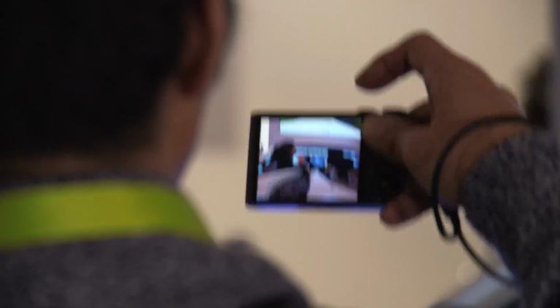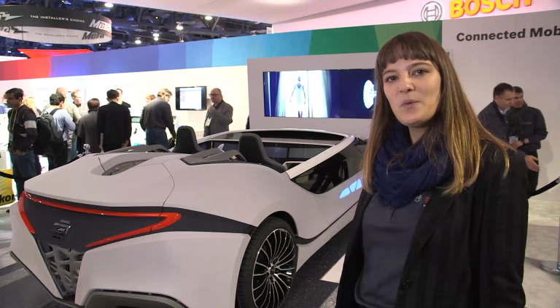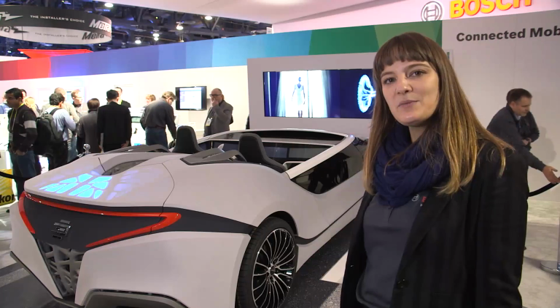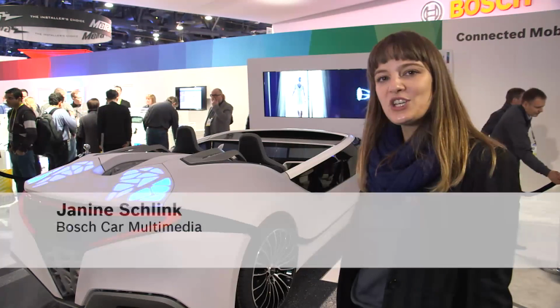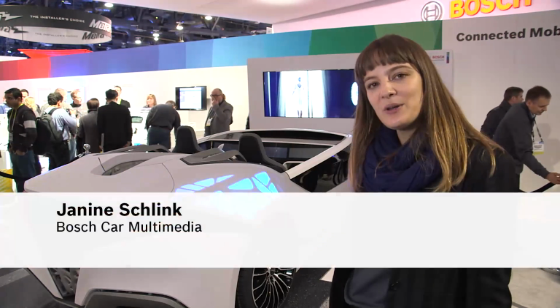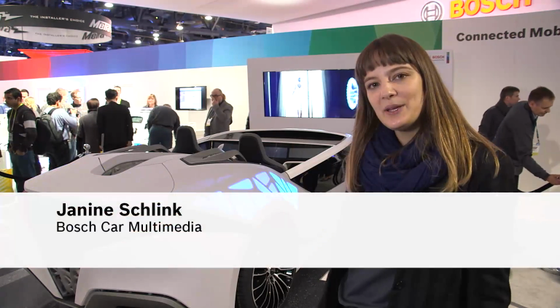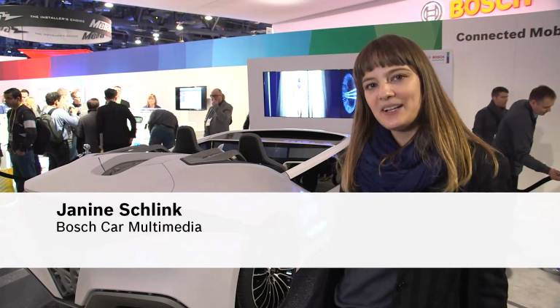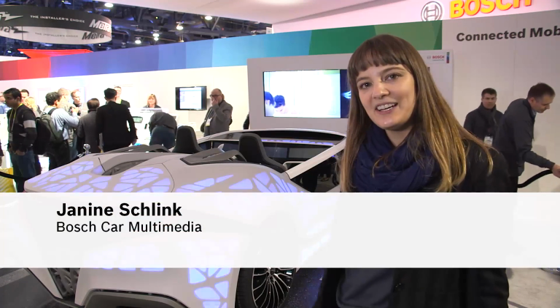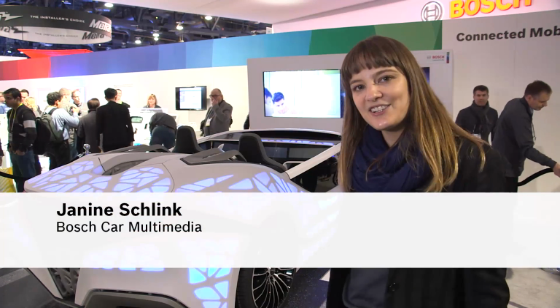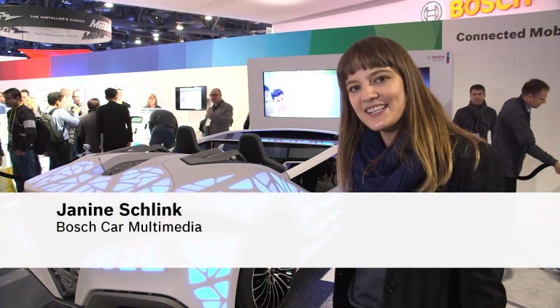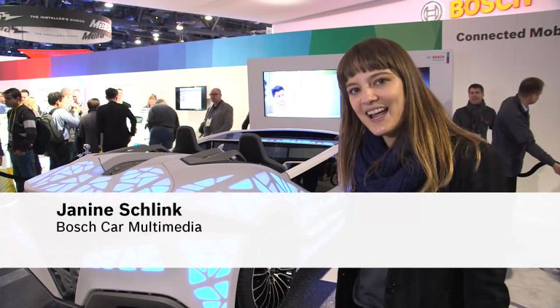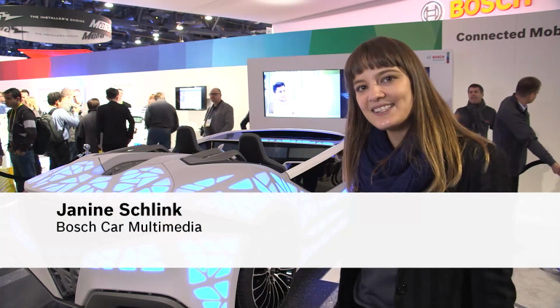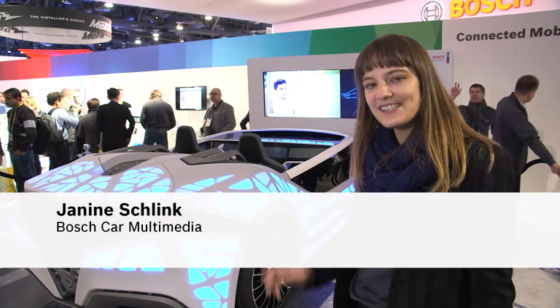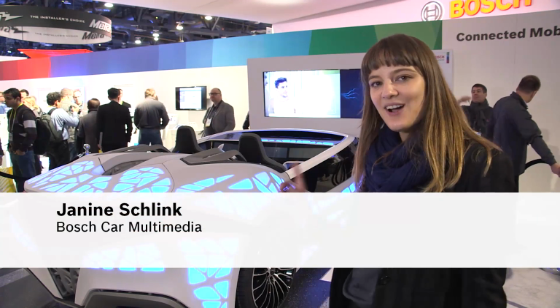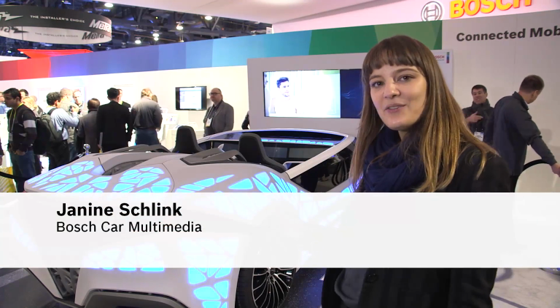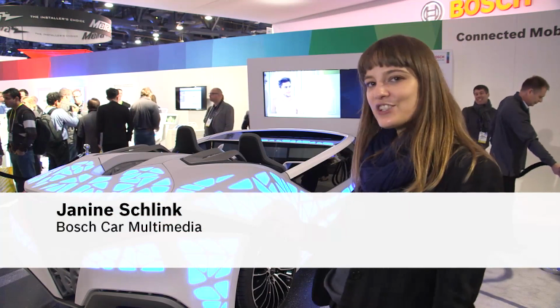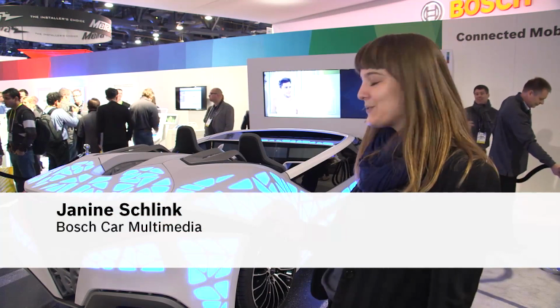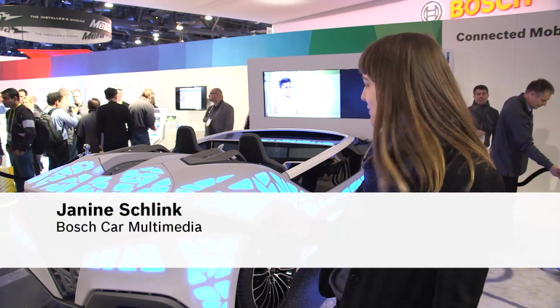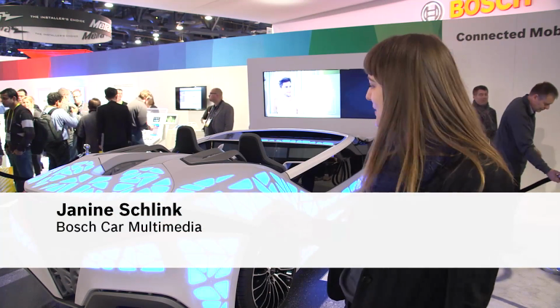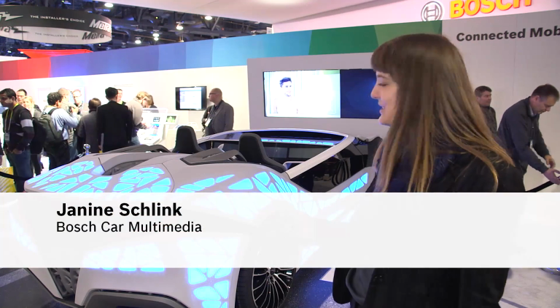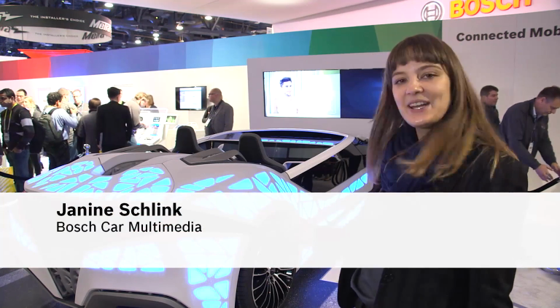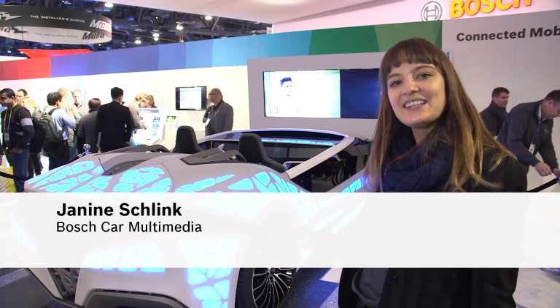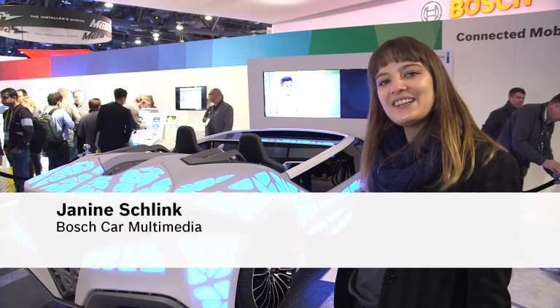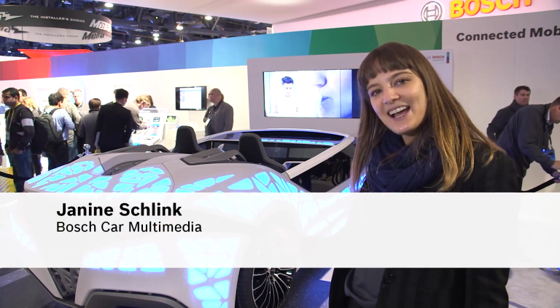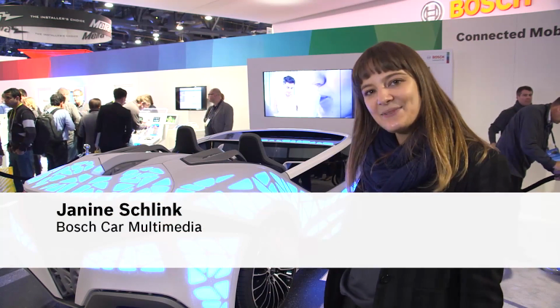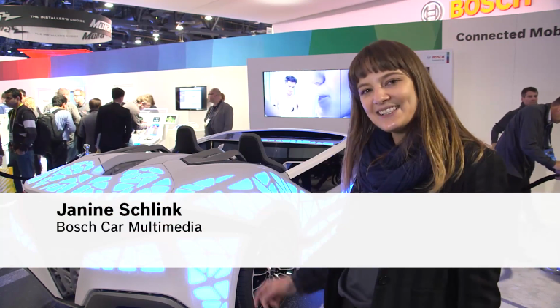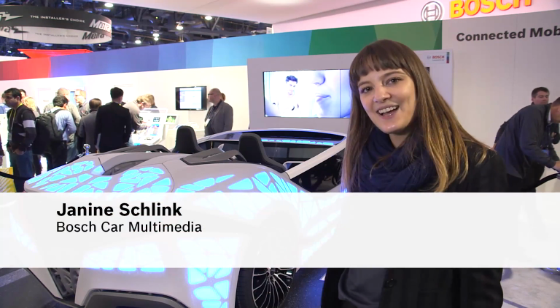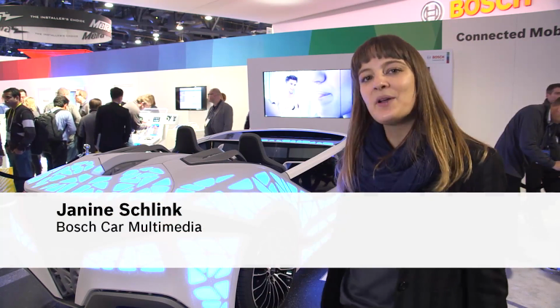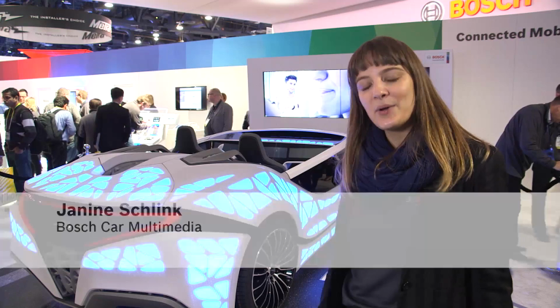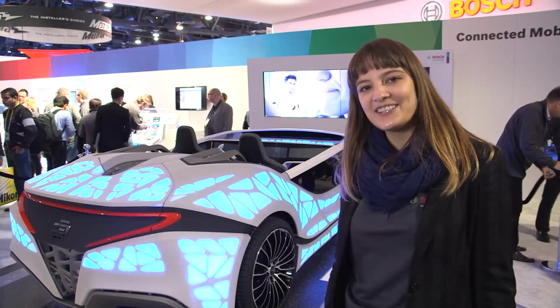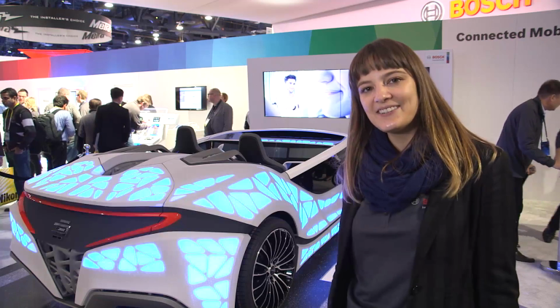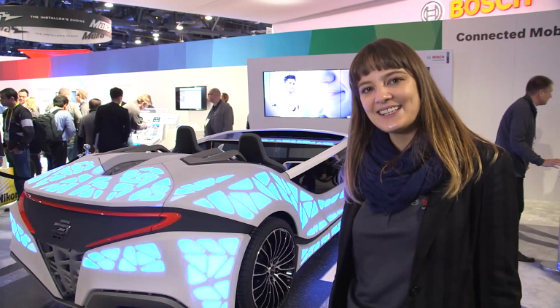What we're showing people here at CES is our vision for 2020 — the next must-have personal device.